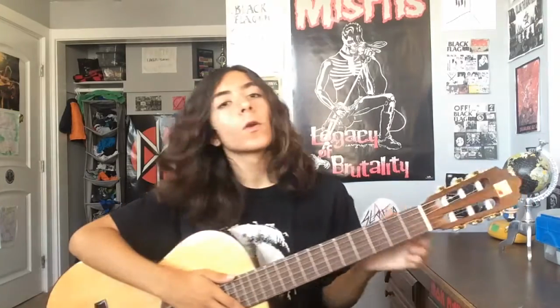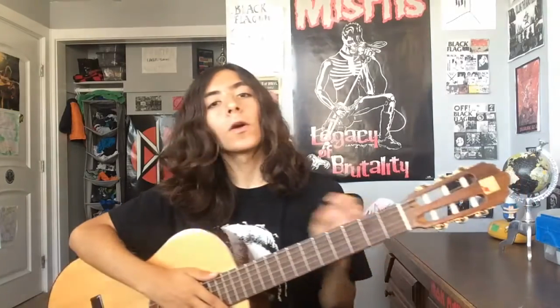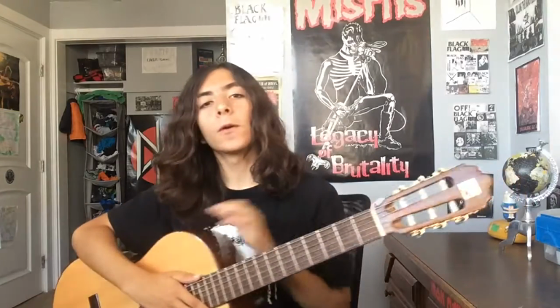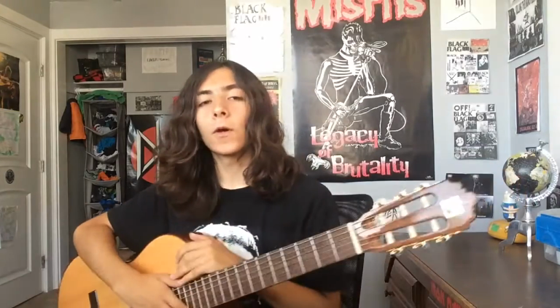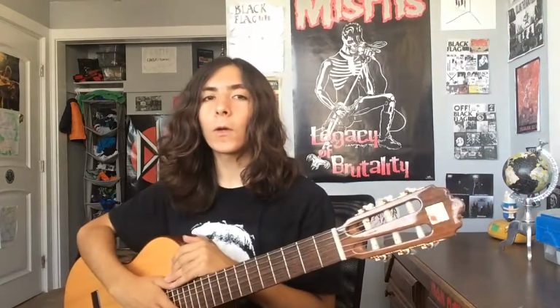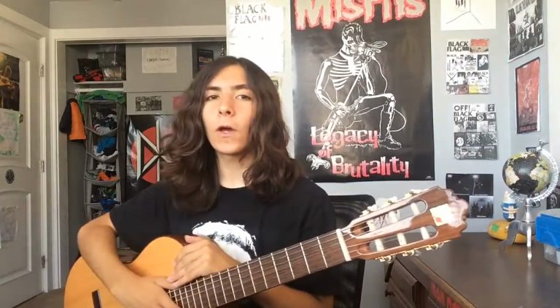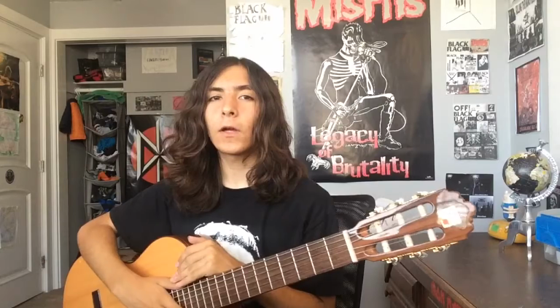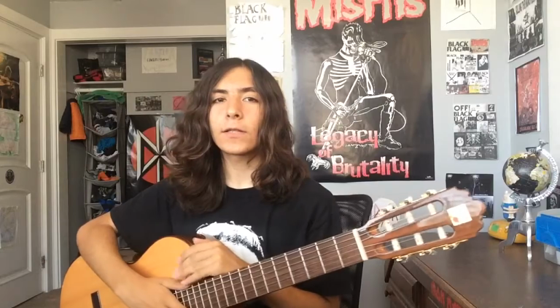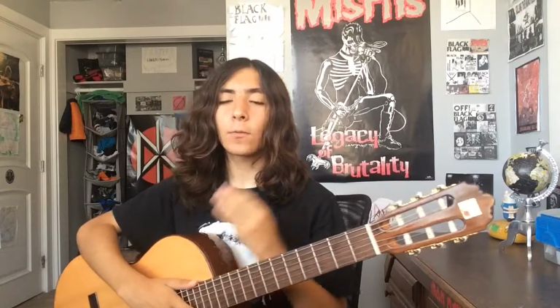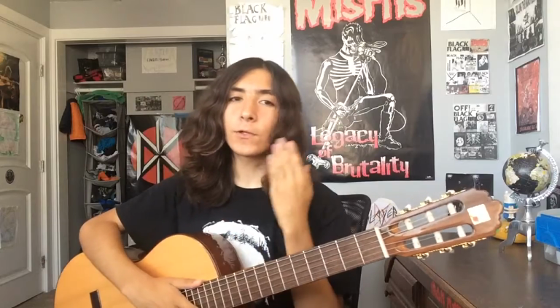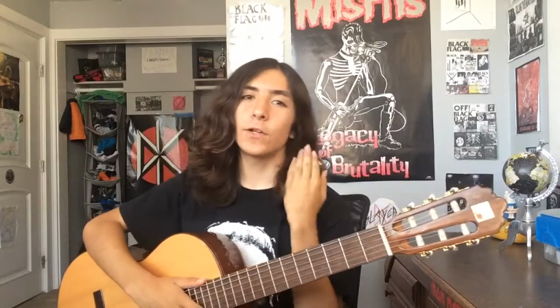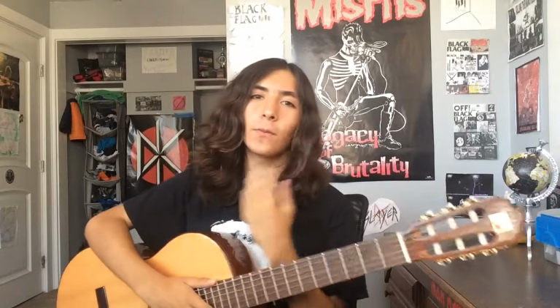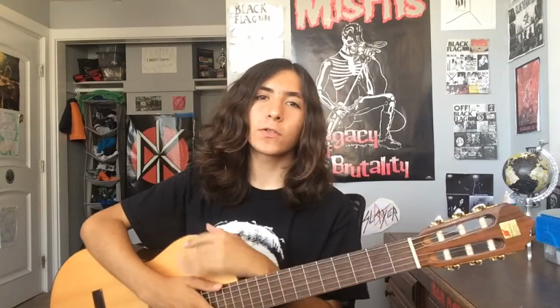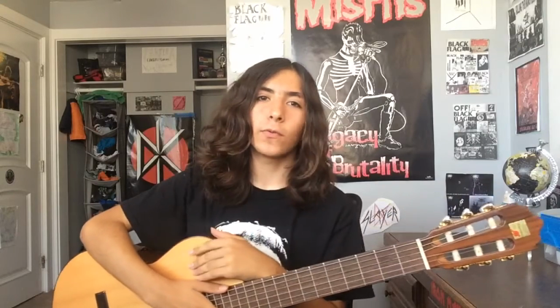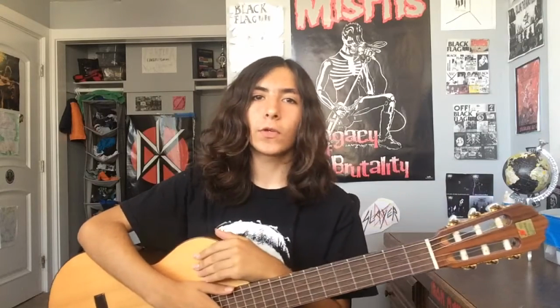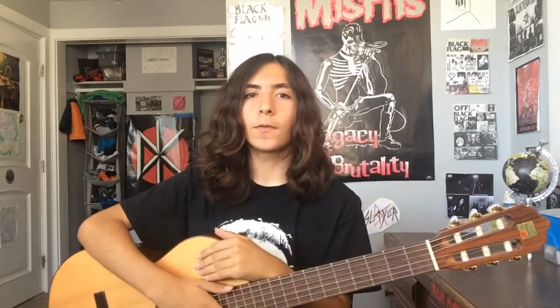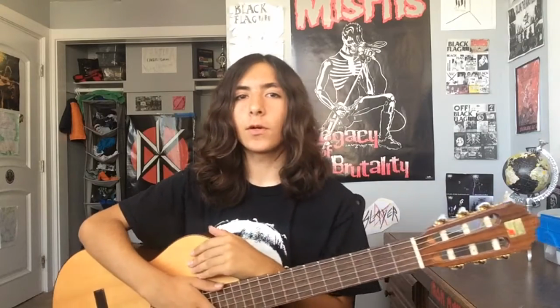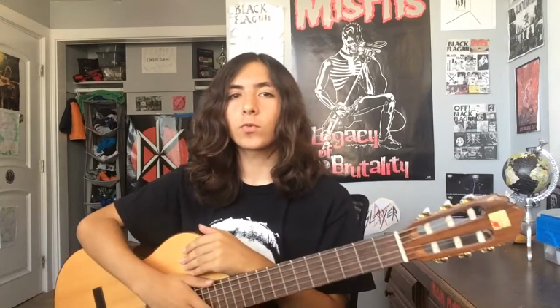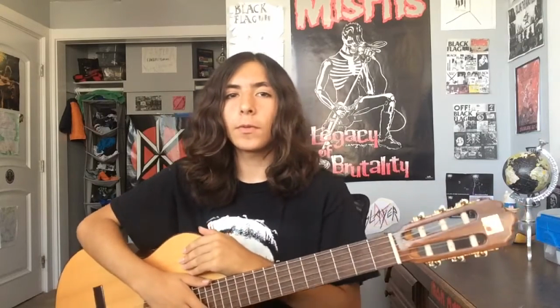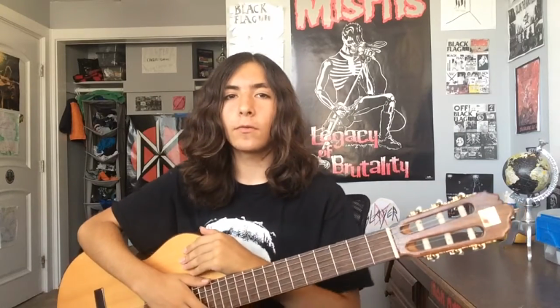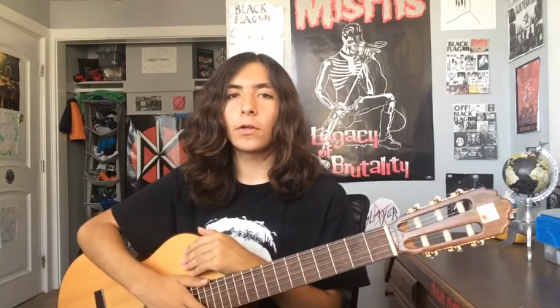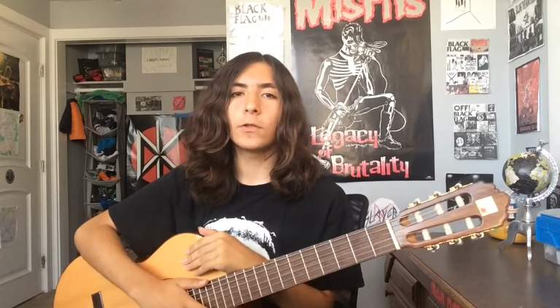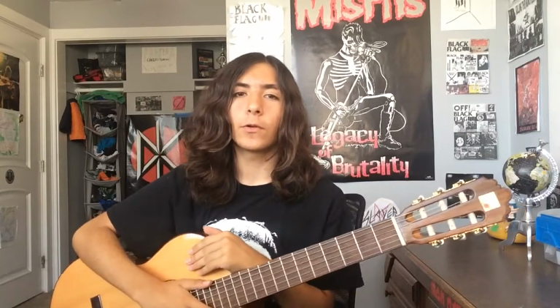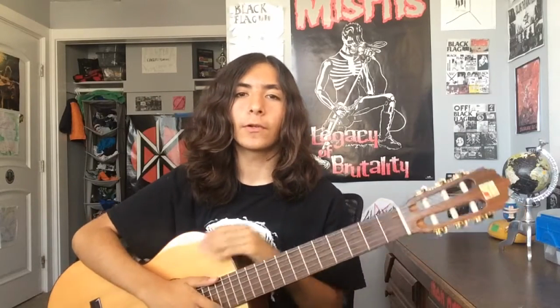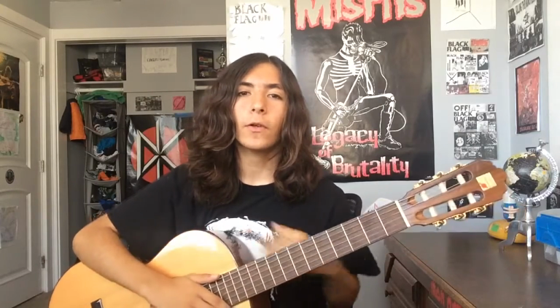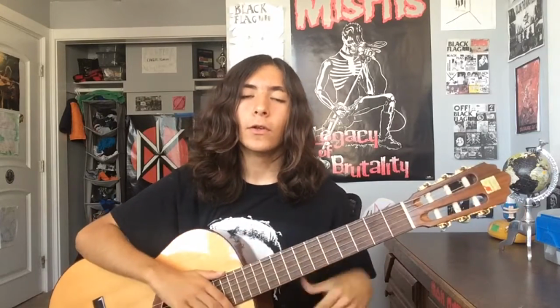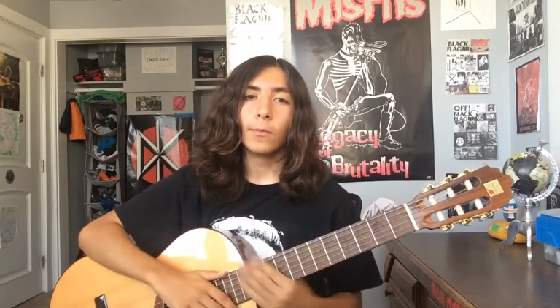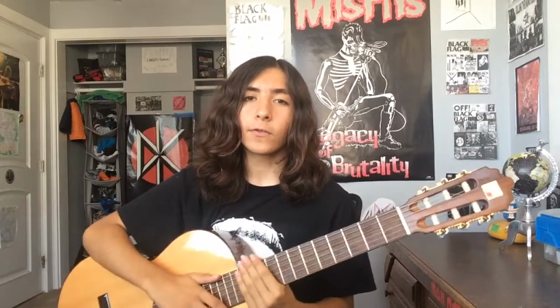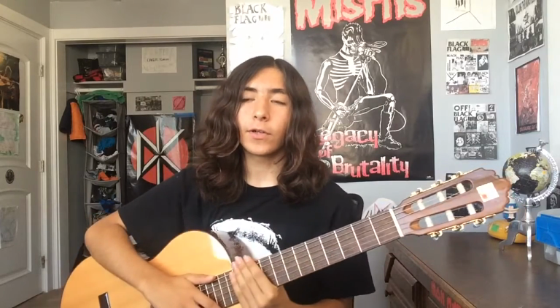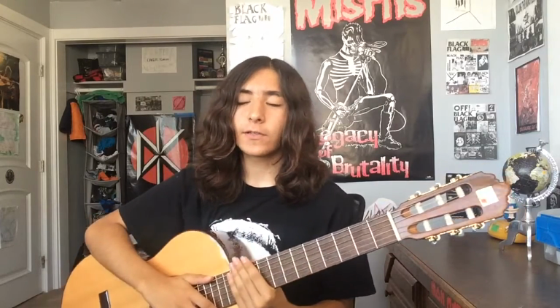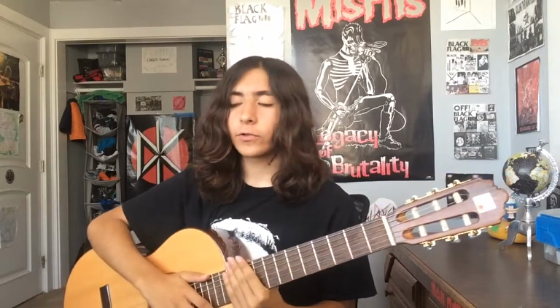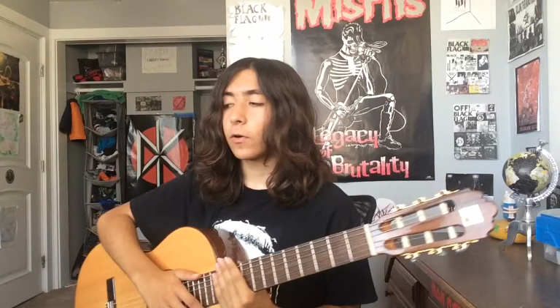Alright, that sounded pretty shitty and I messed it up a few times, but I just want to make a video of me showing myself playing classical guitar.